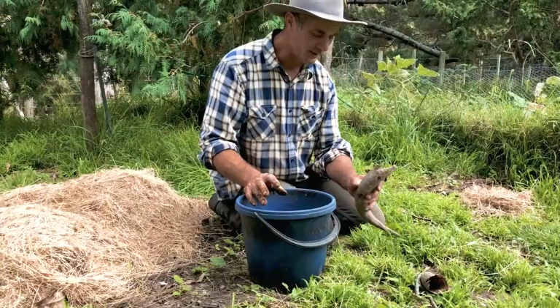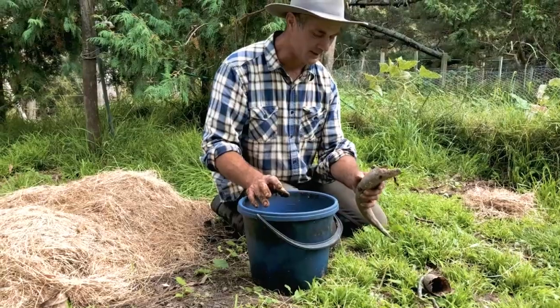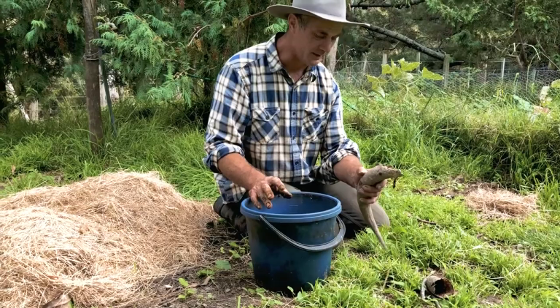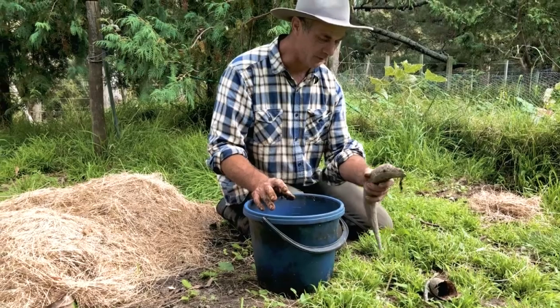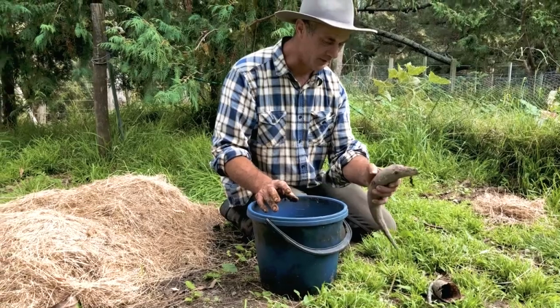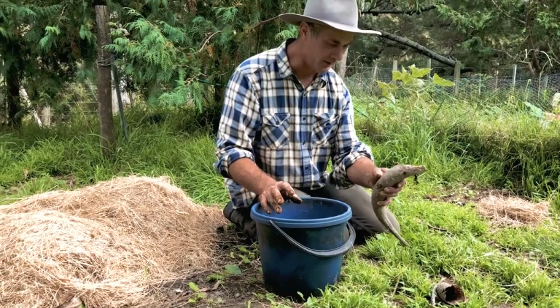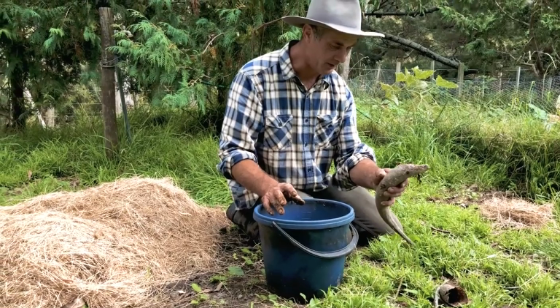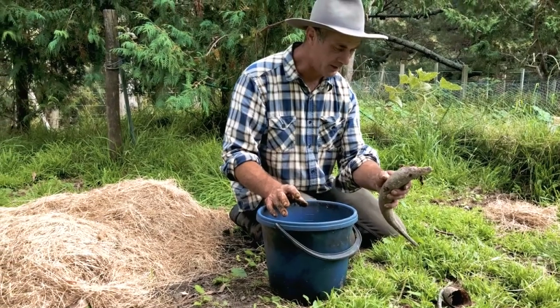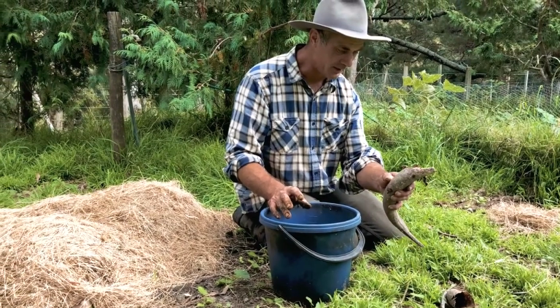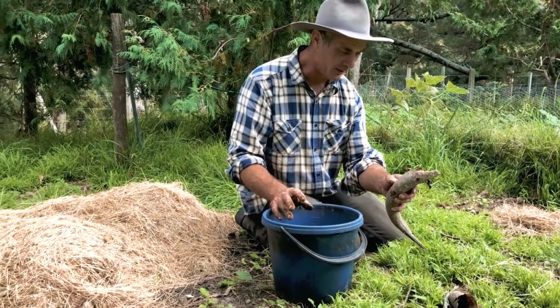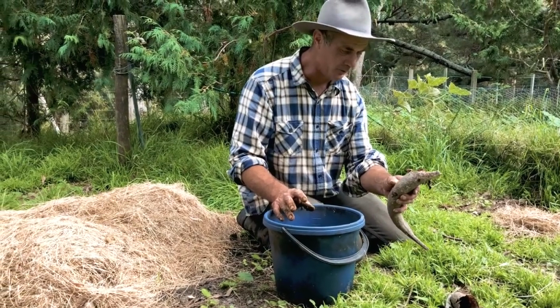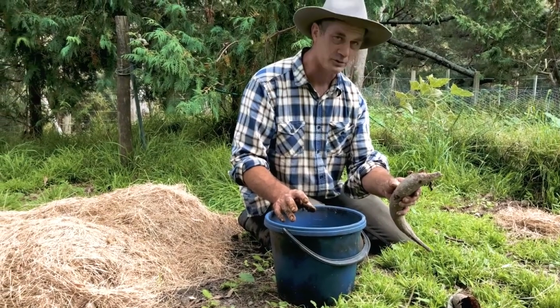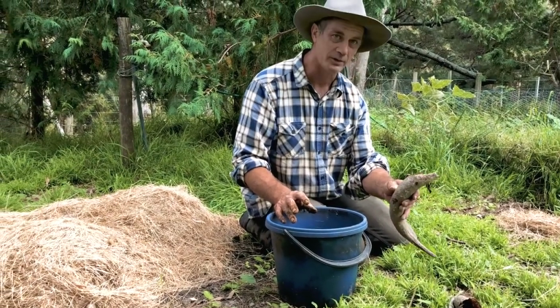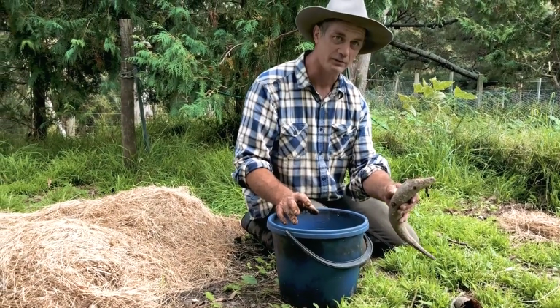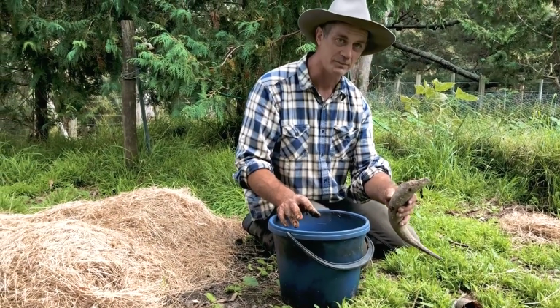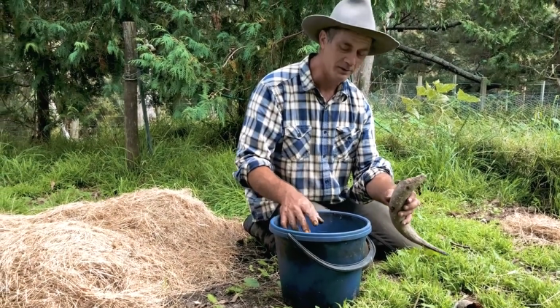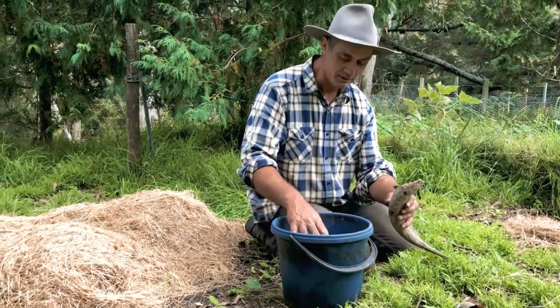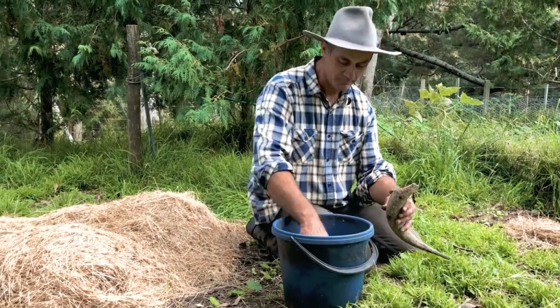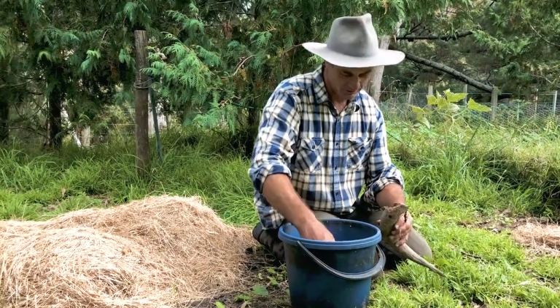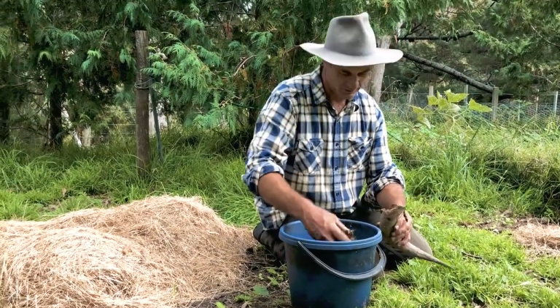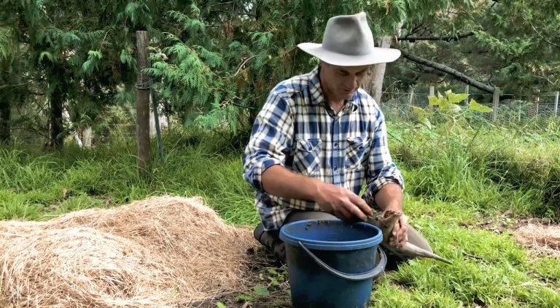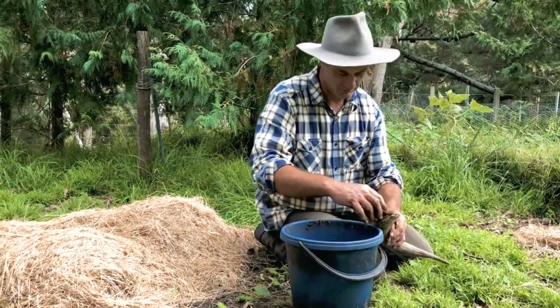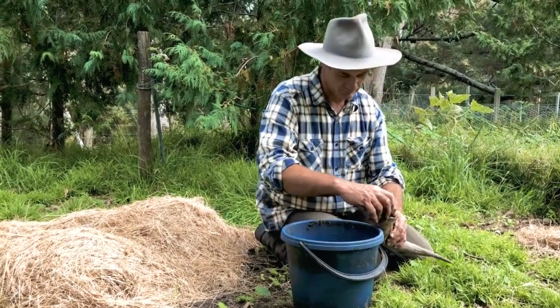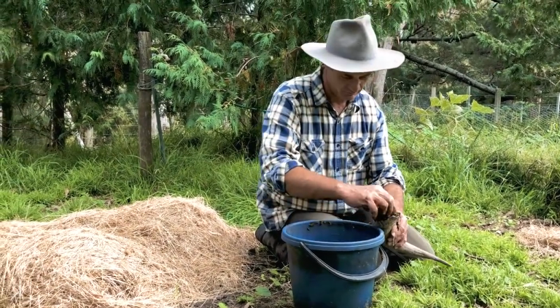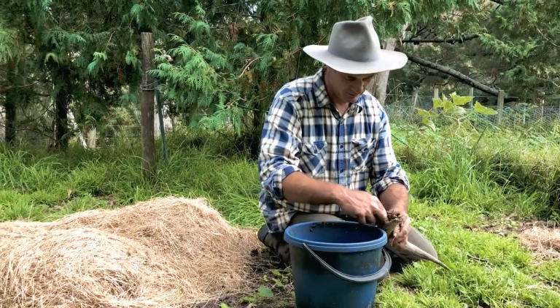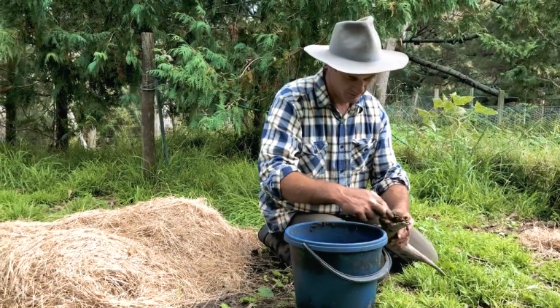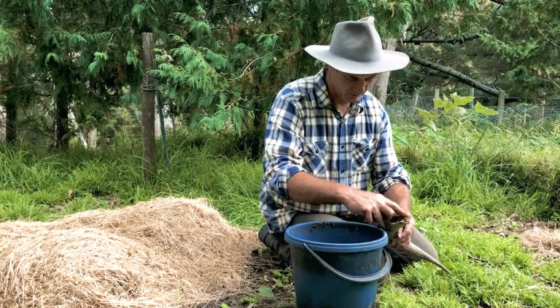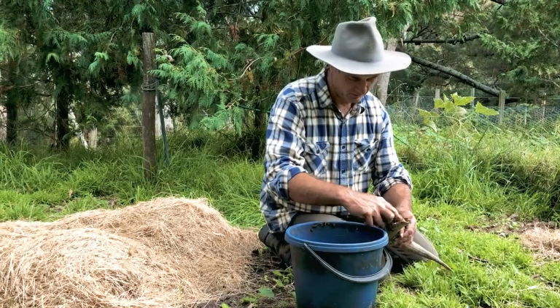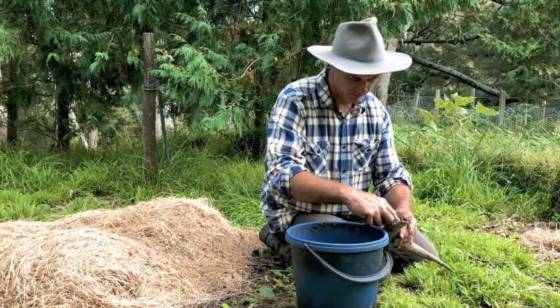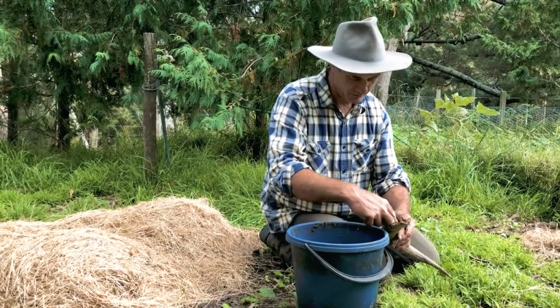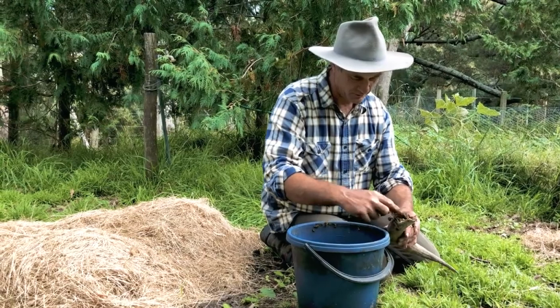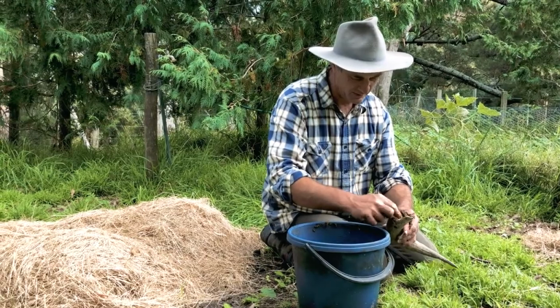Basically you fill the cow horns with fresh manure. This is just from last night when the cows were in the yard.